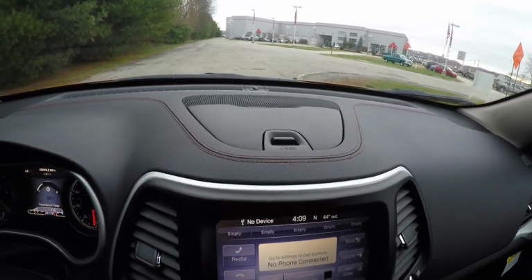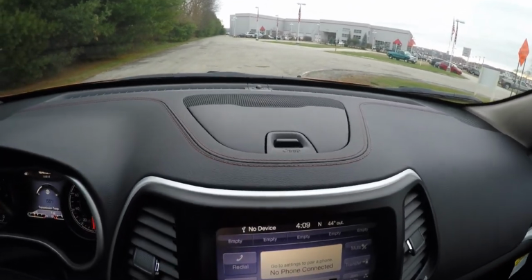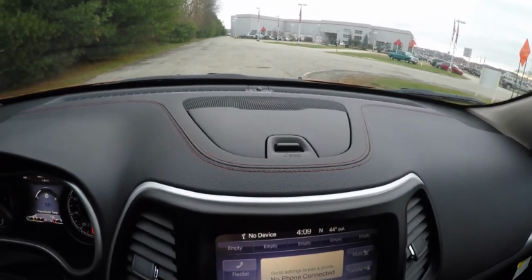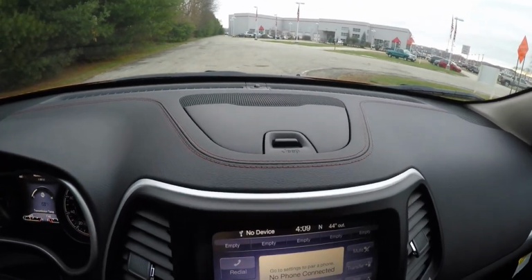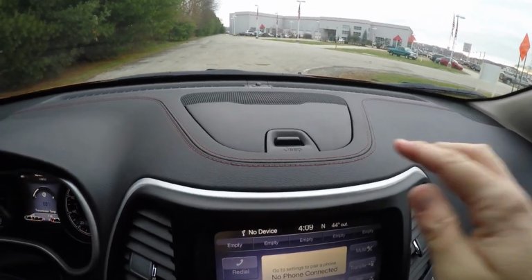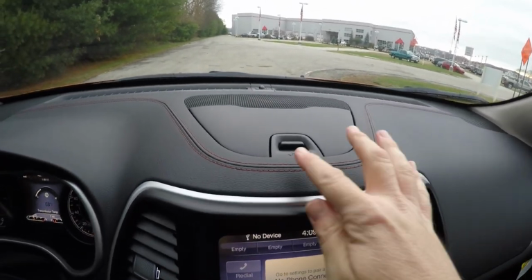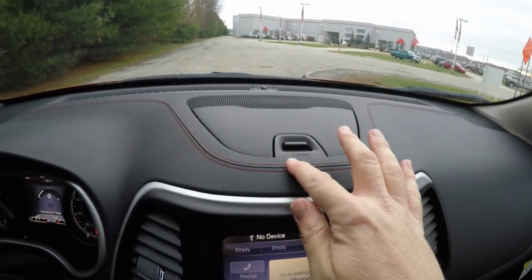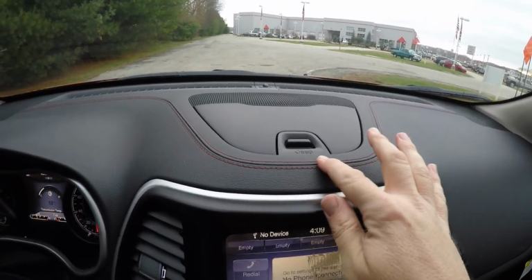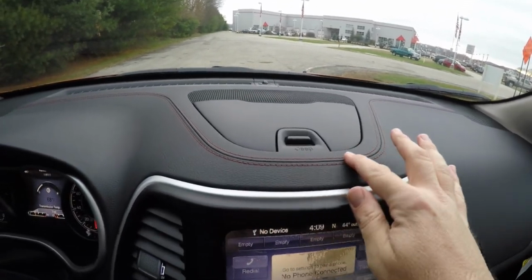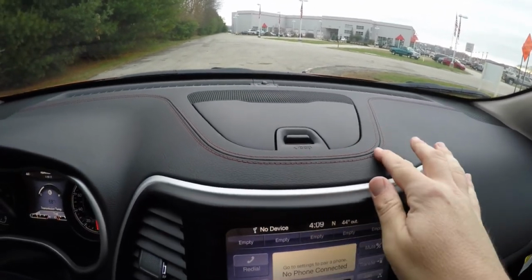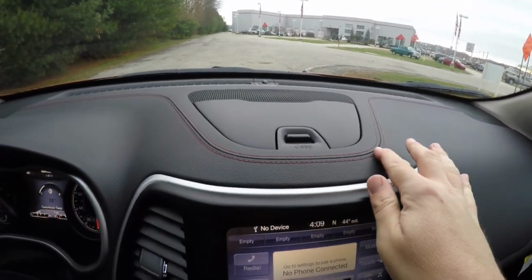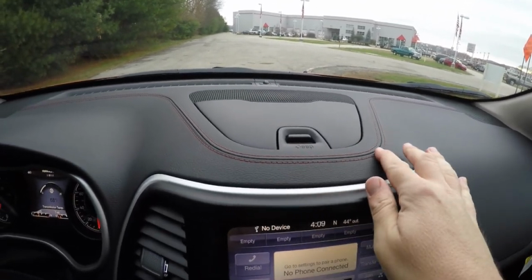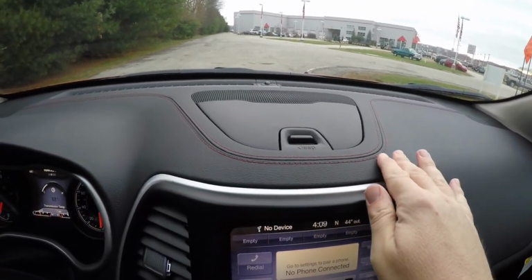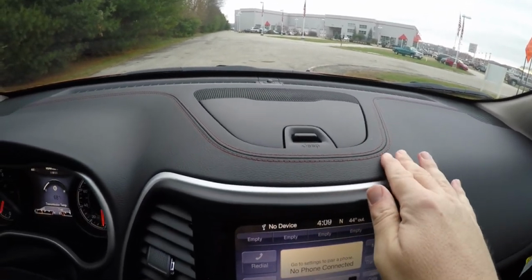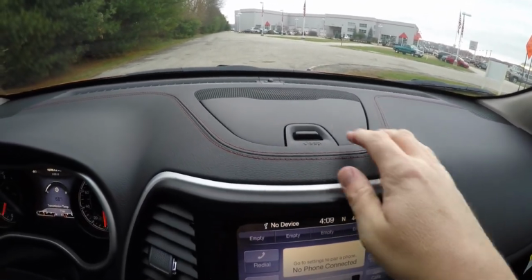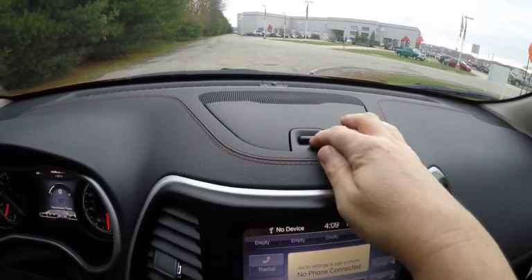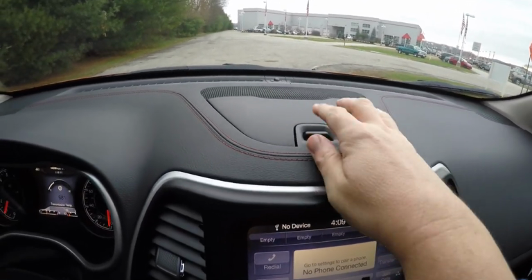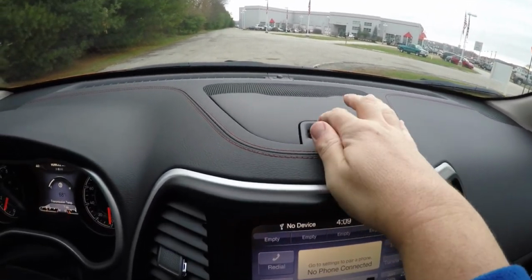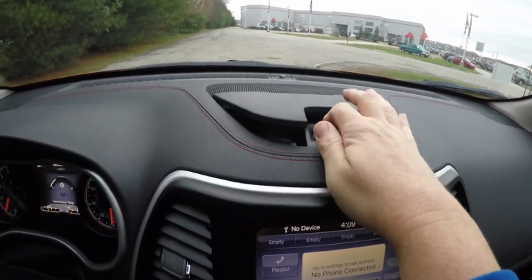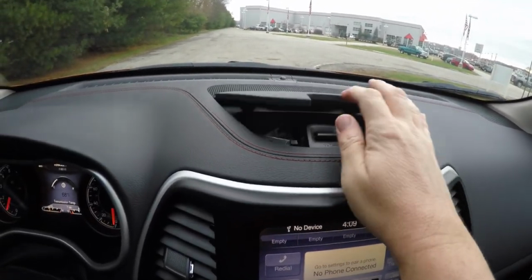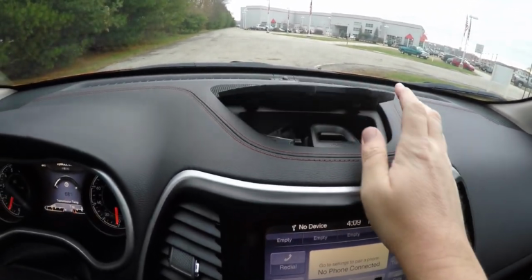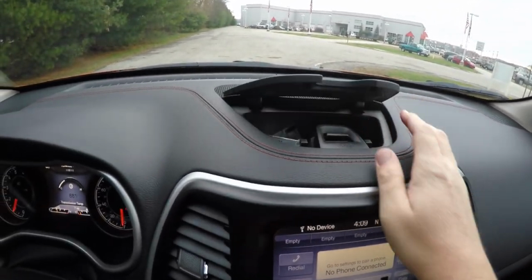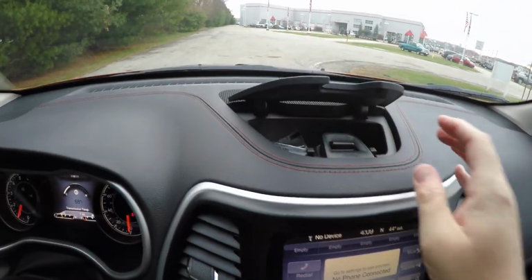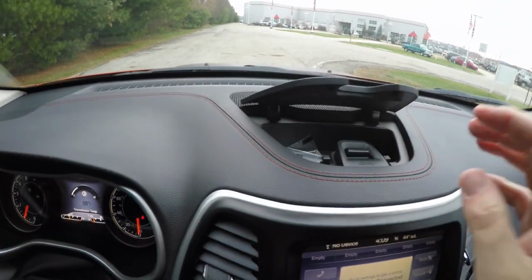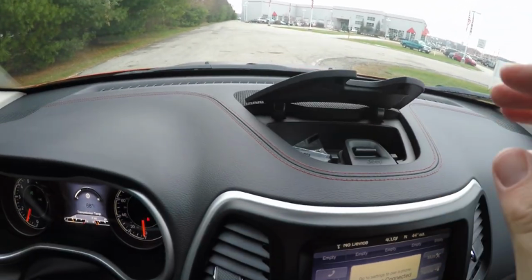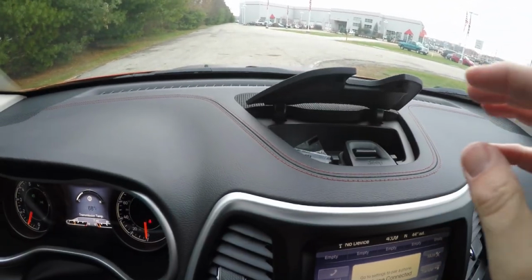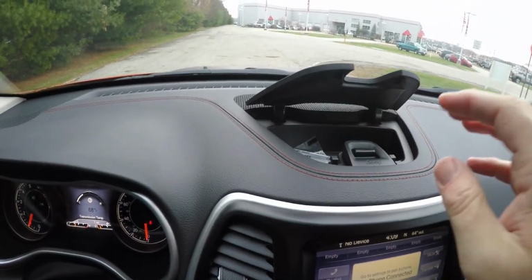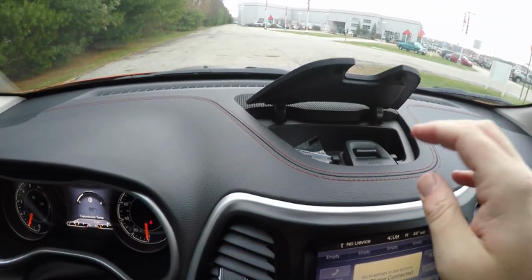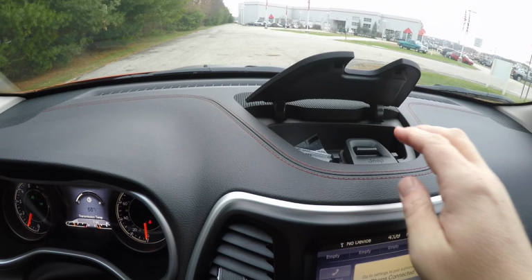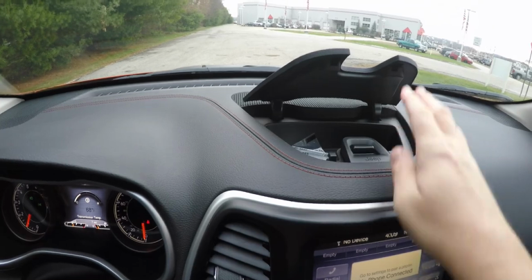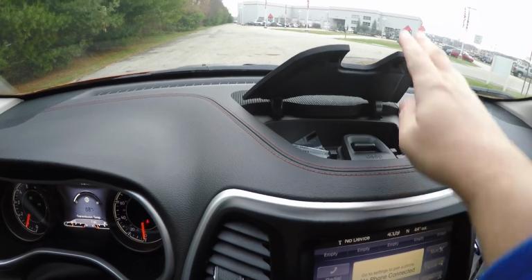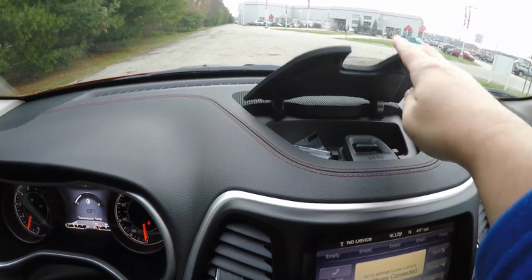Another nice feature is the ruby red stitching on the dash, as well as dash storage.